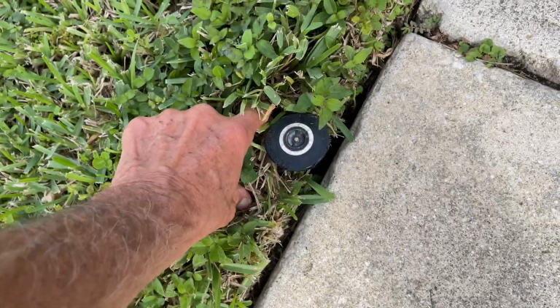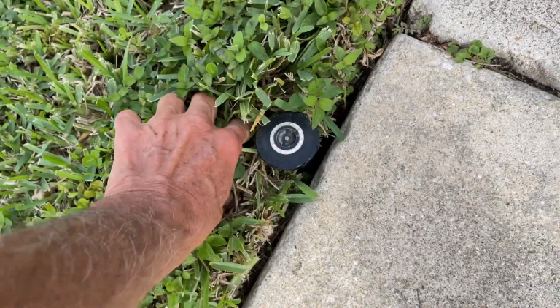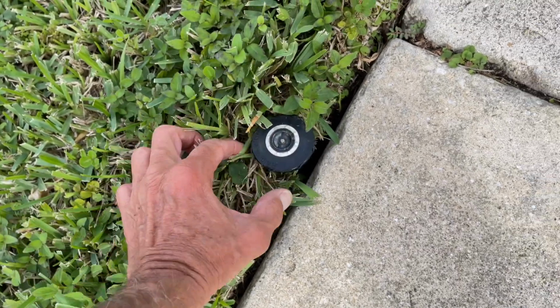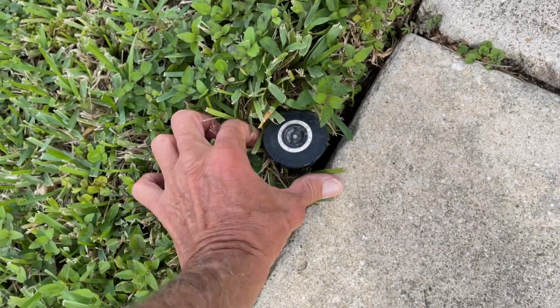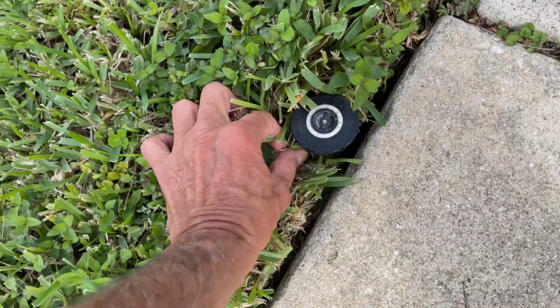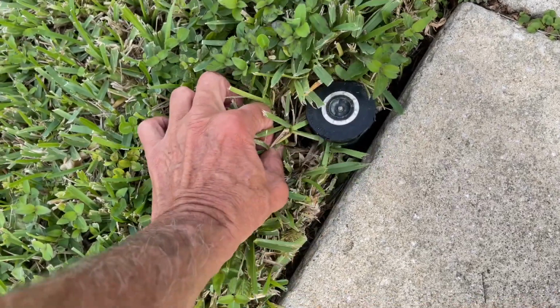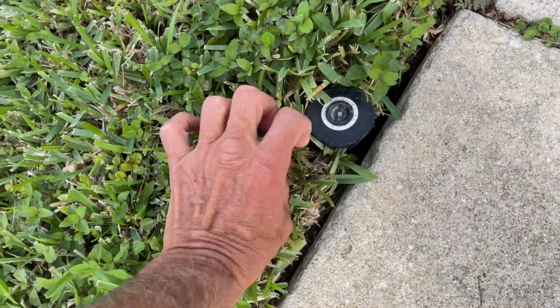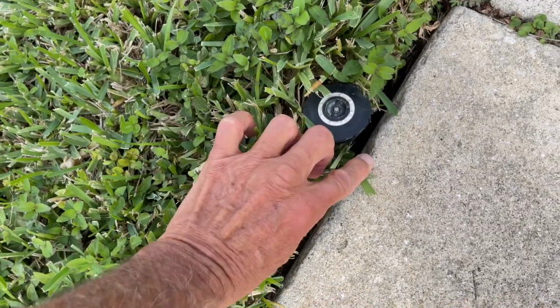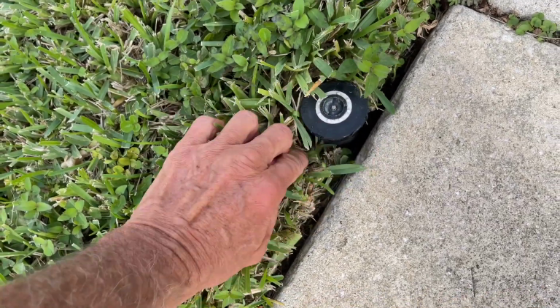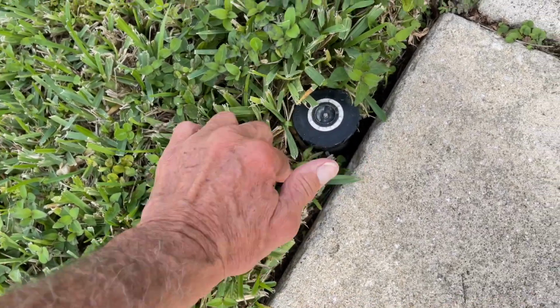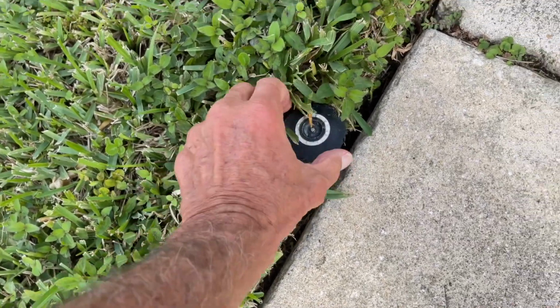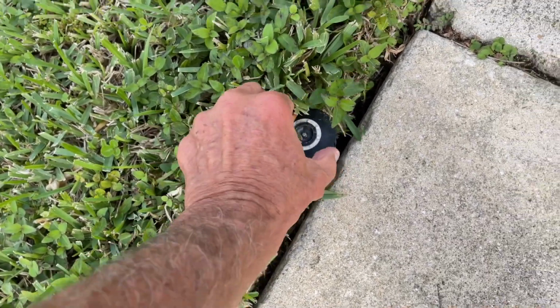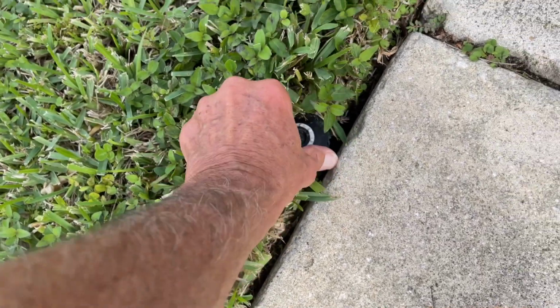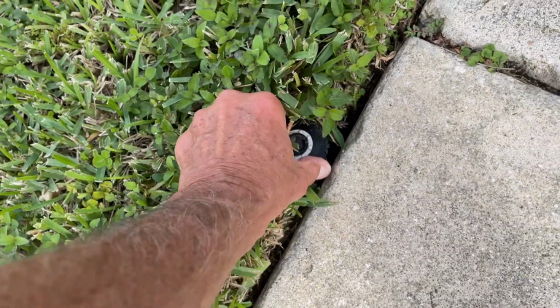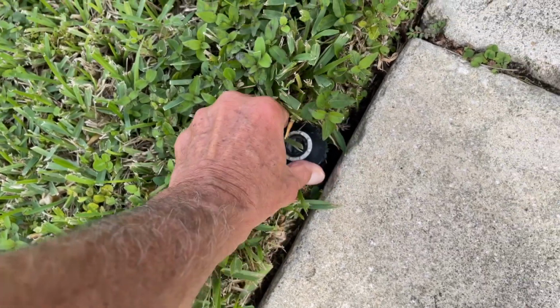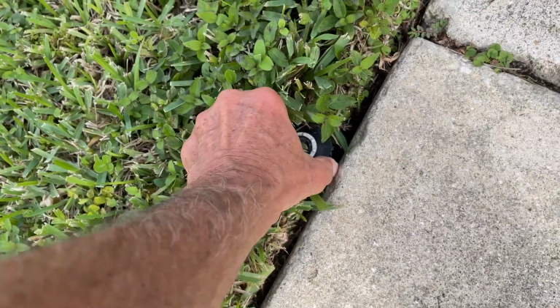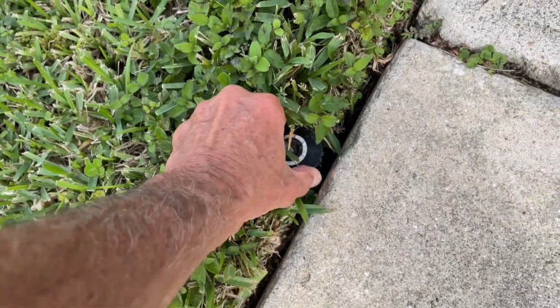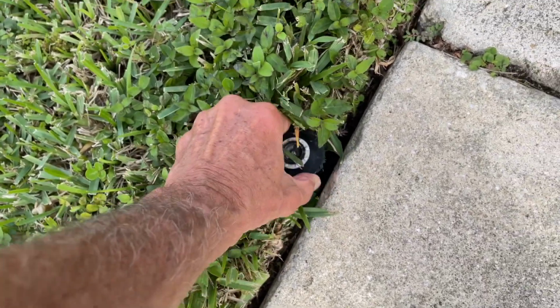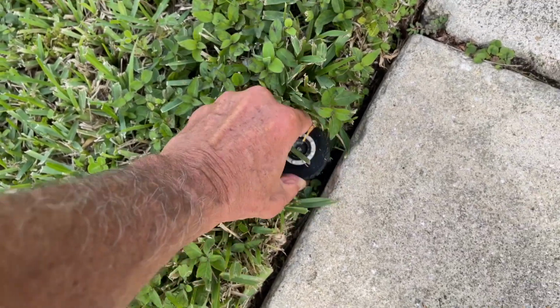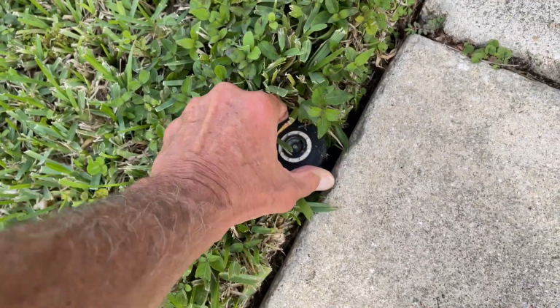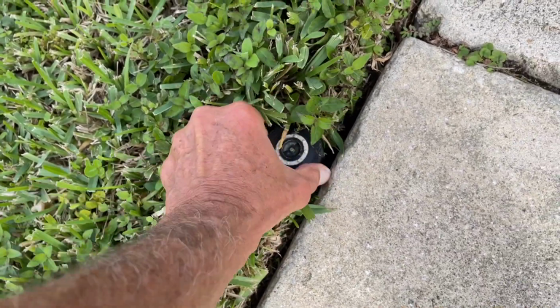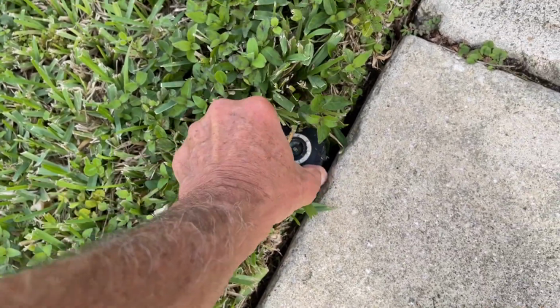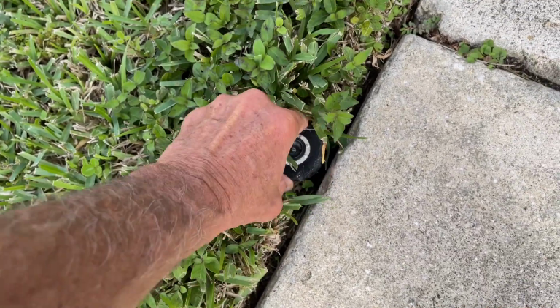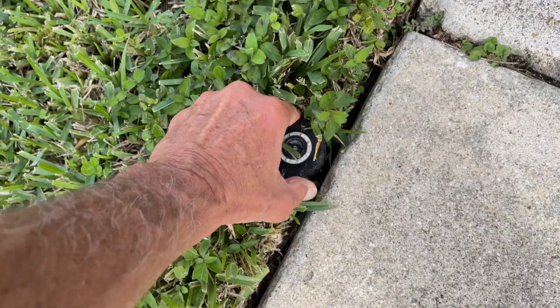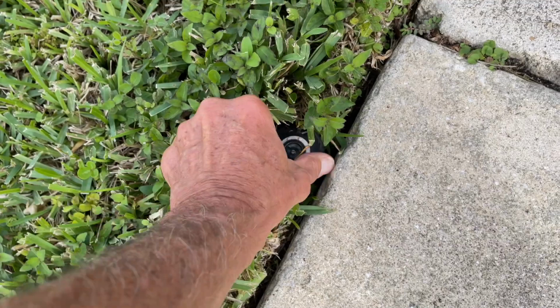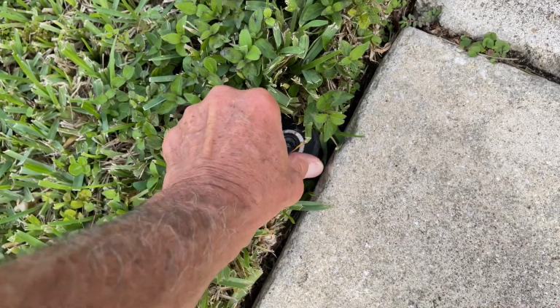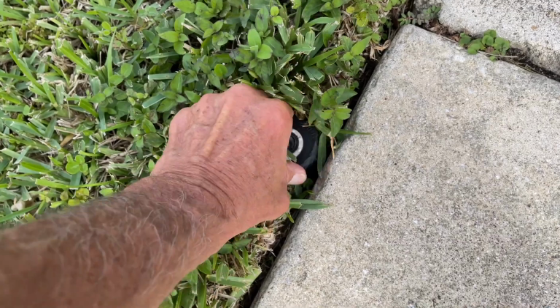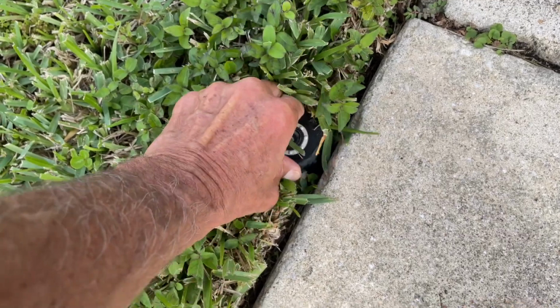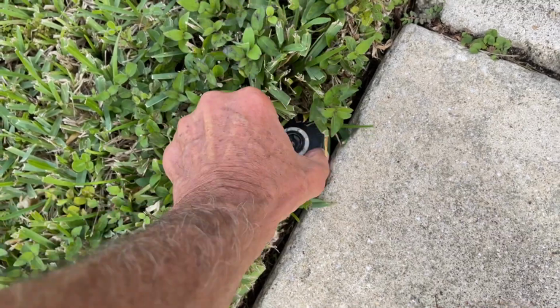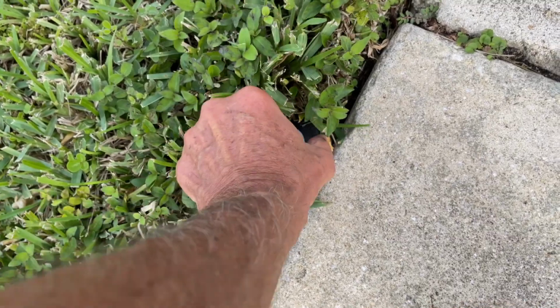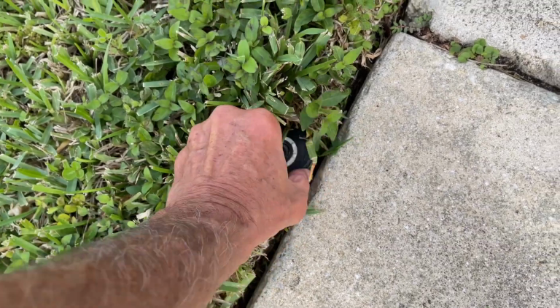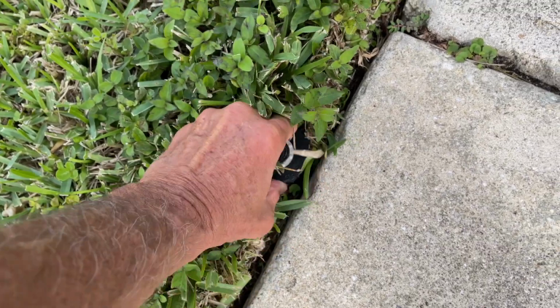That lizard was in there trying to live. Bad spot. Righty-tighty, lefty-loosy, really. That's it.